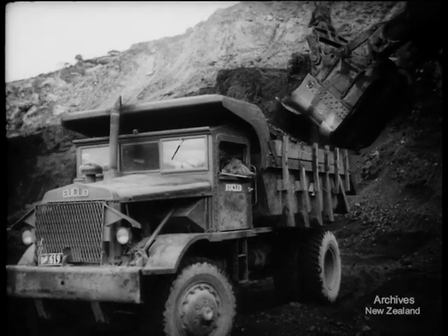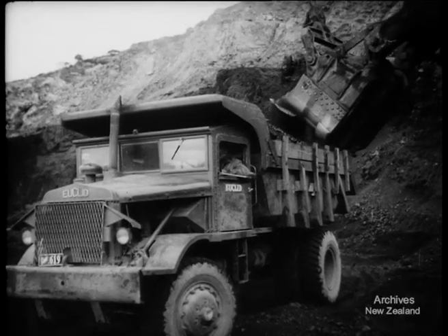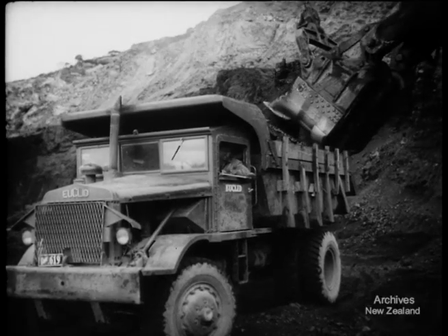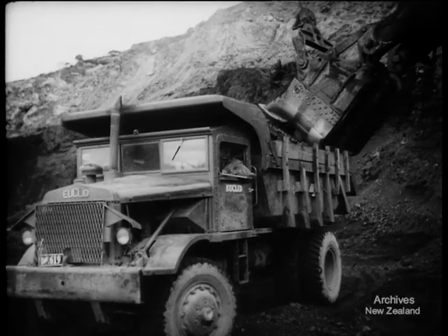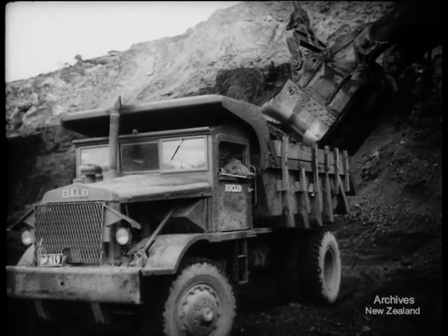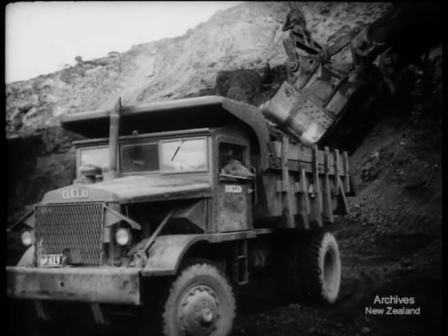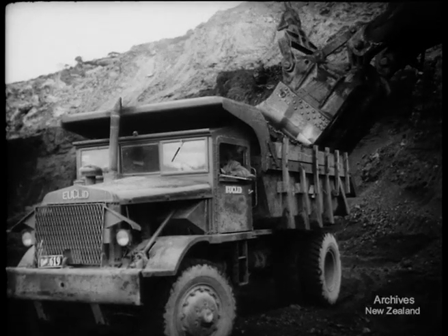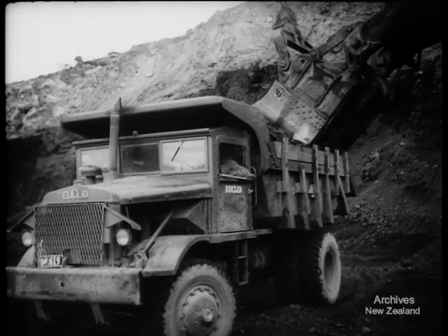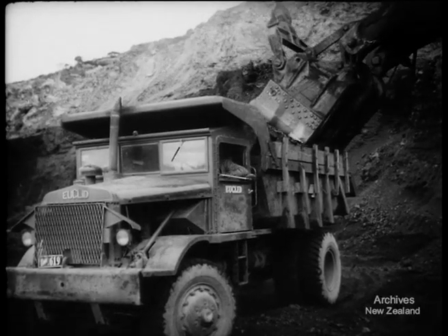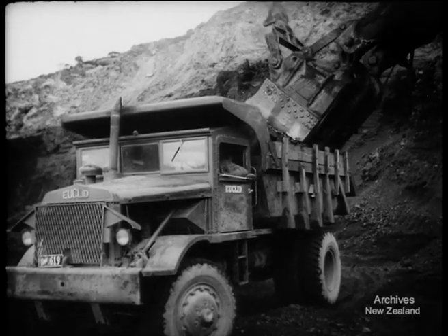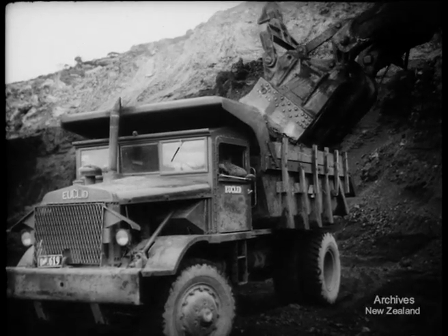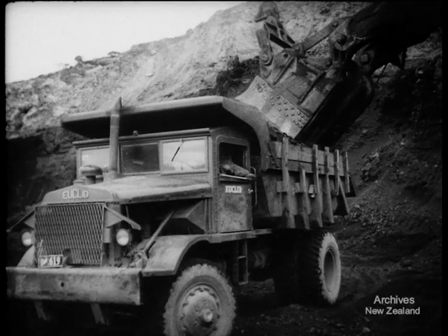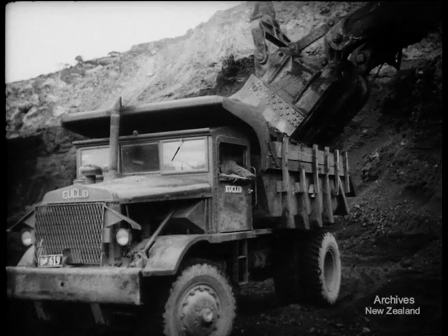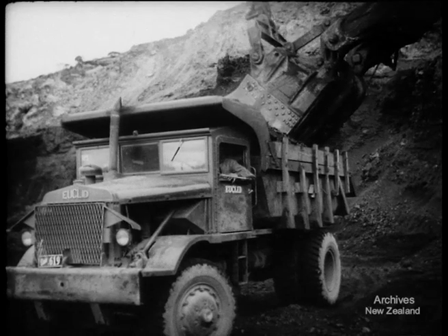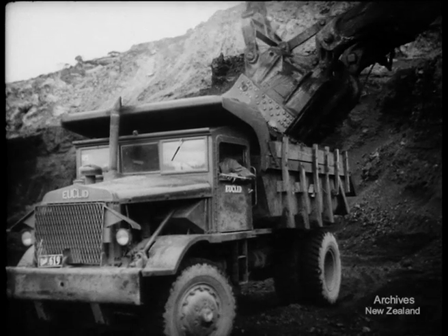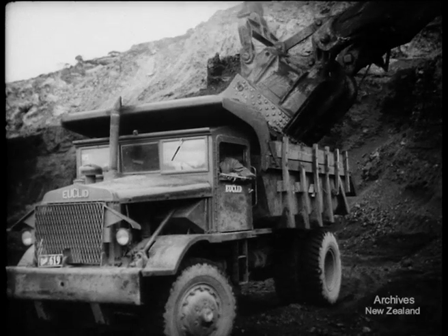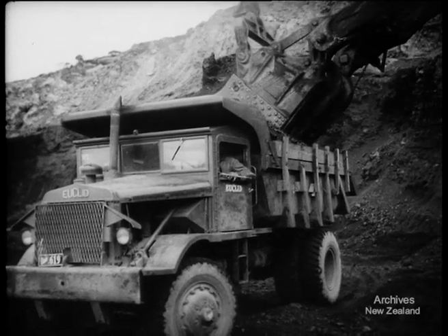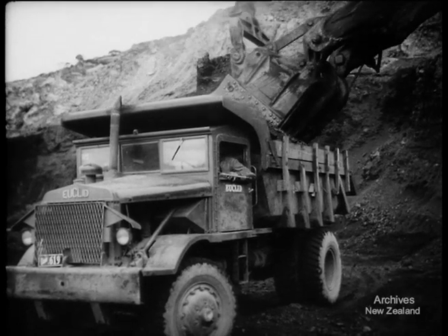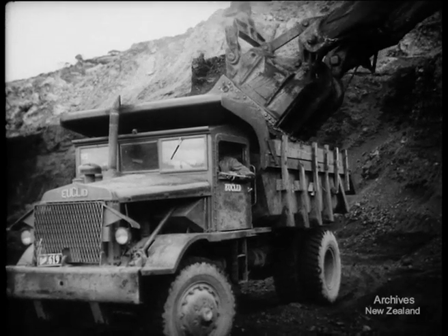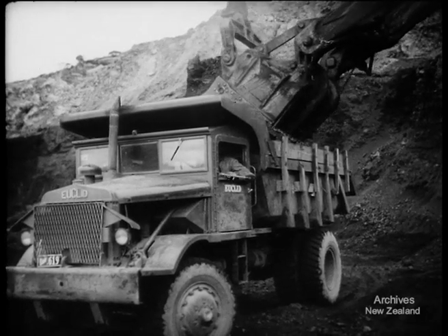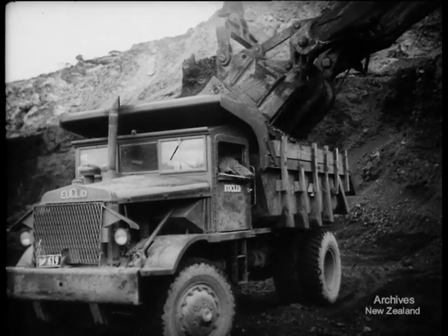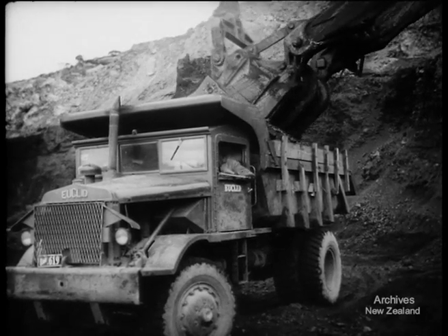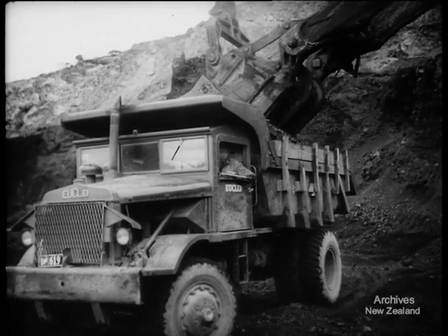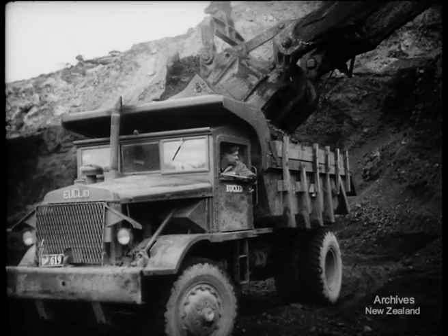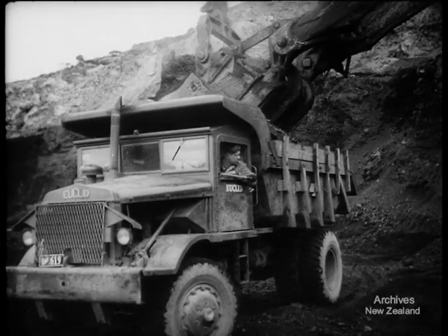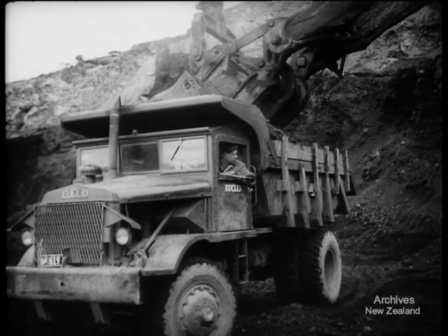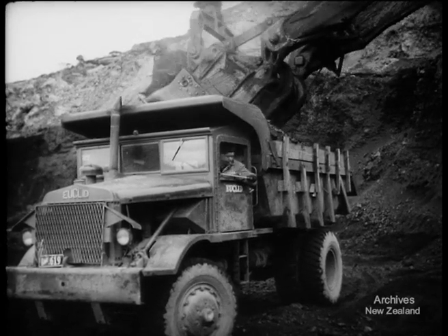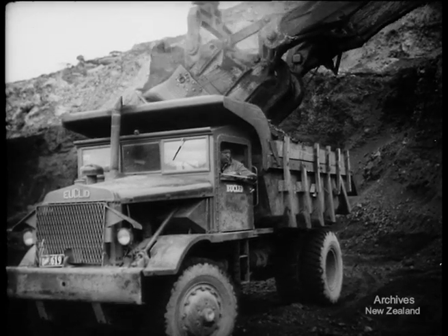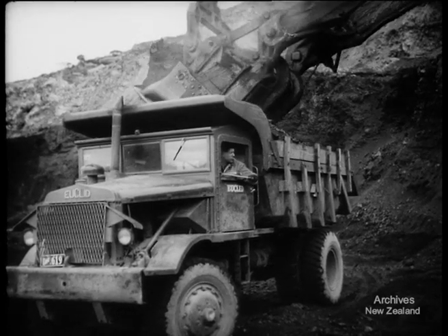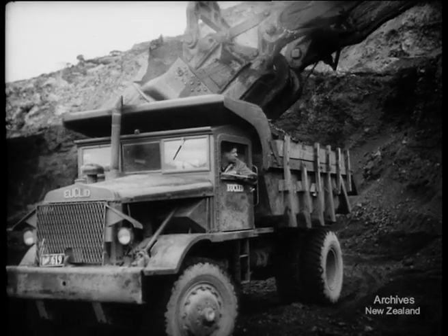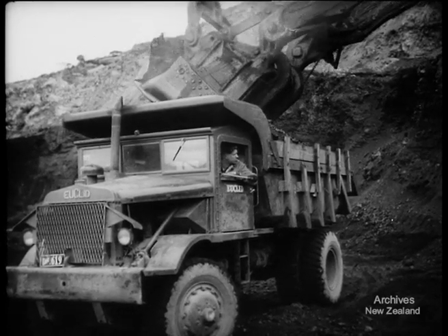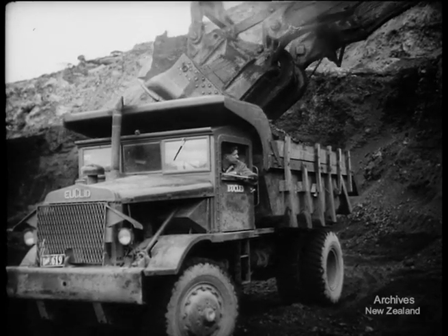Transporting the coal was a greater problem than mining it. Distance, difficult country and roading meant a lot of handling.